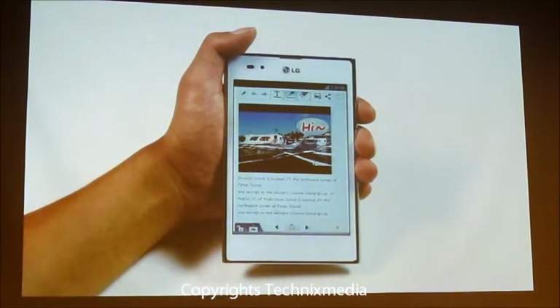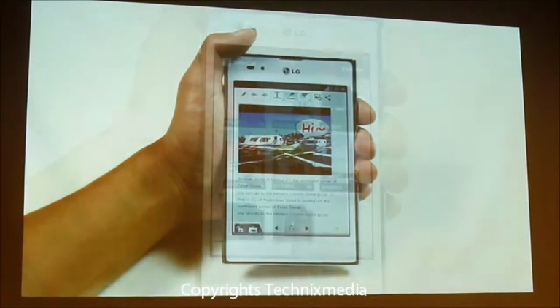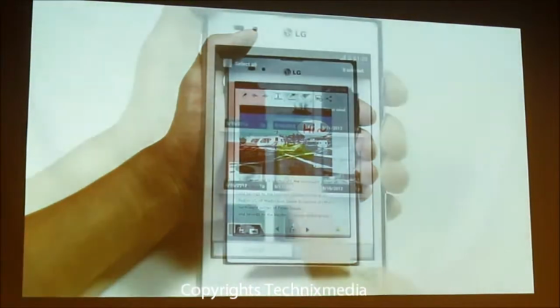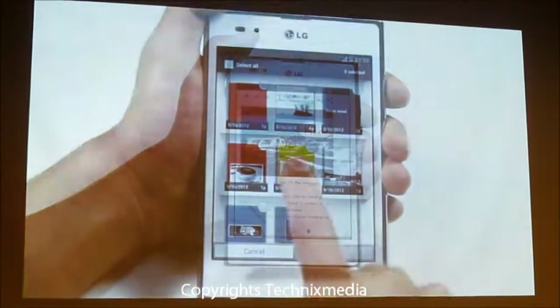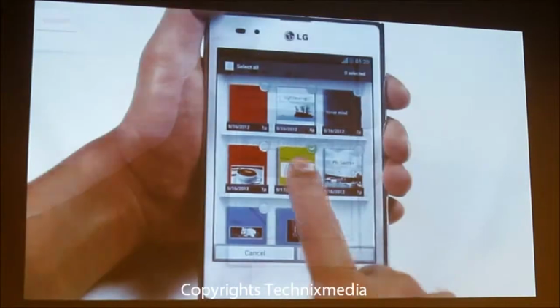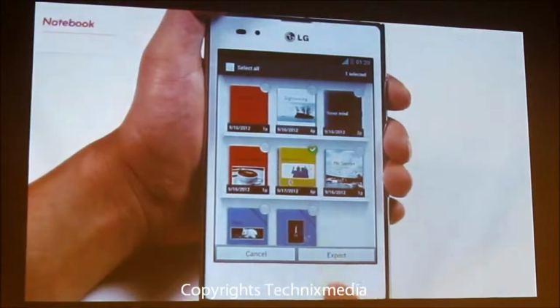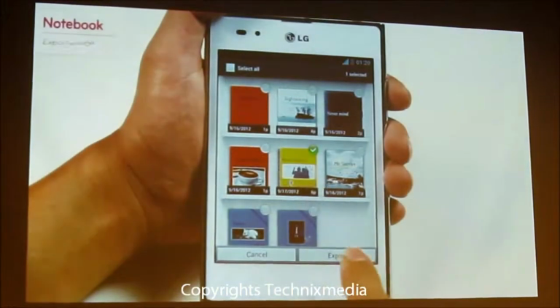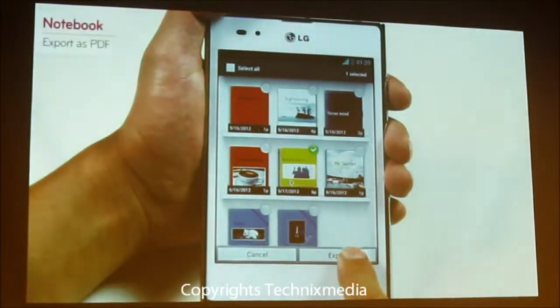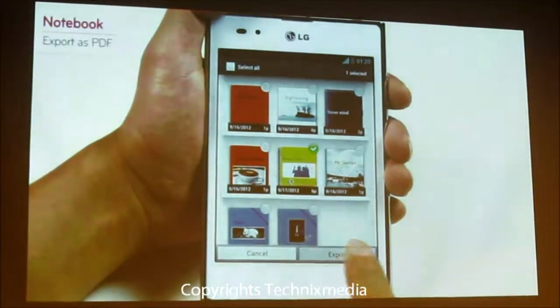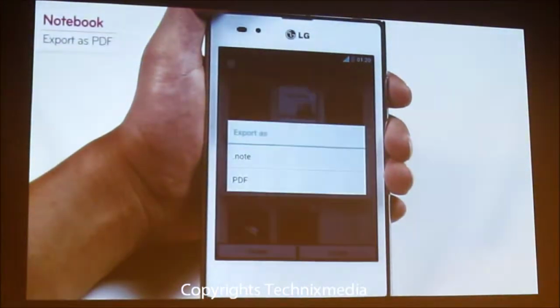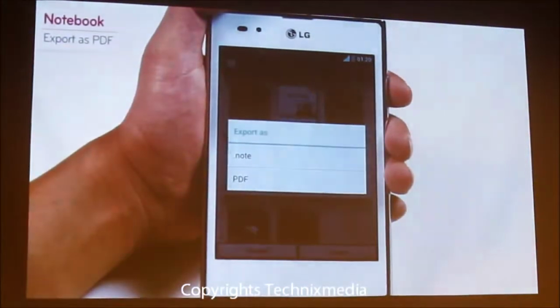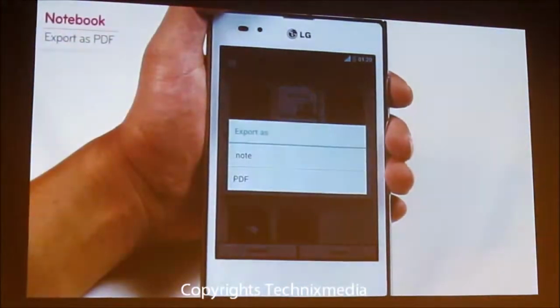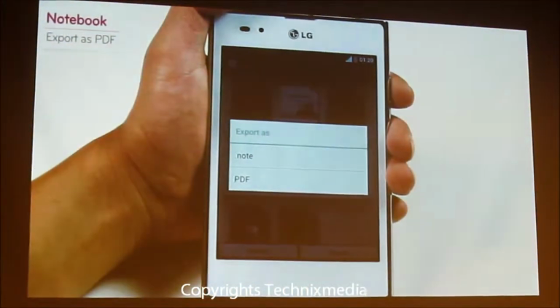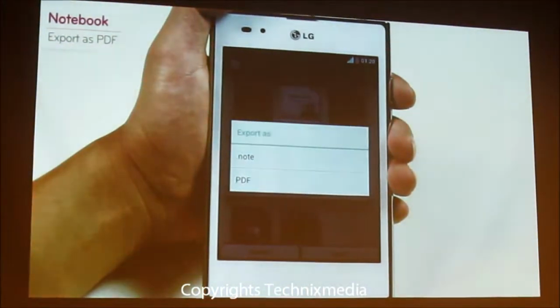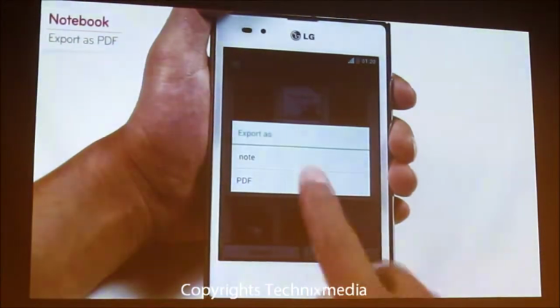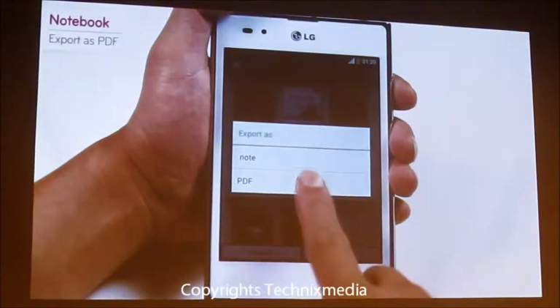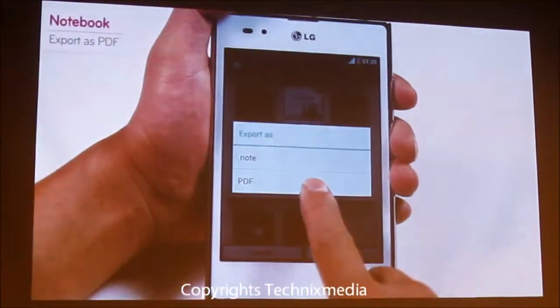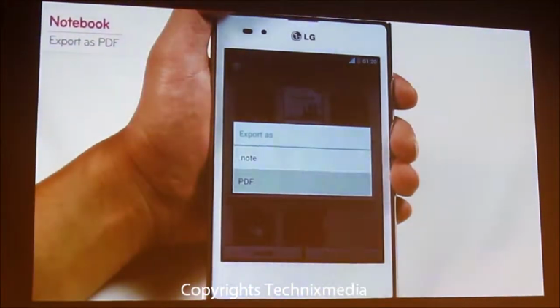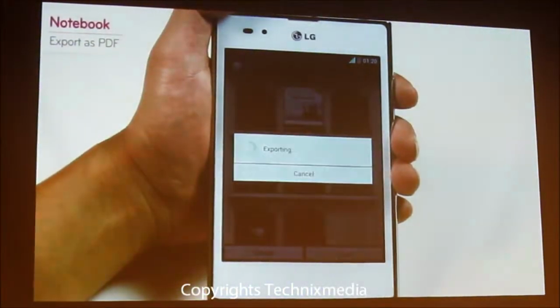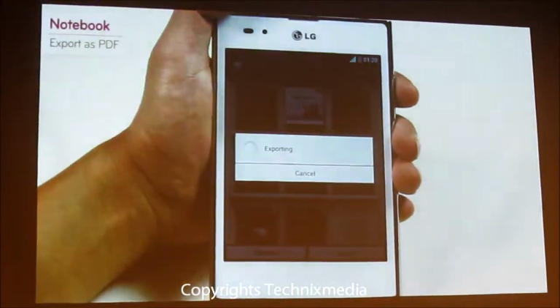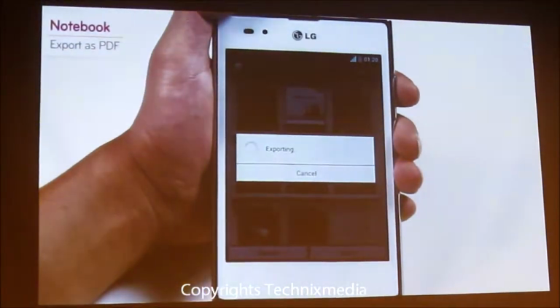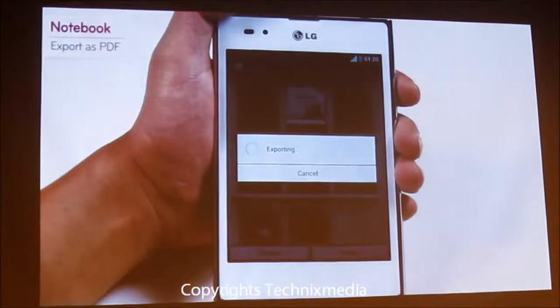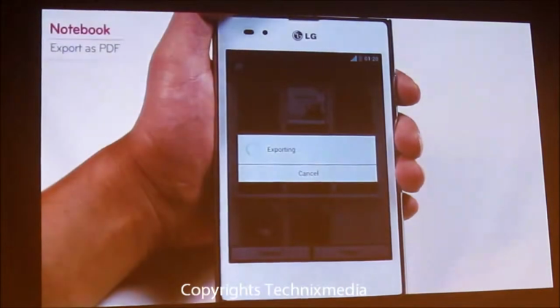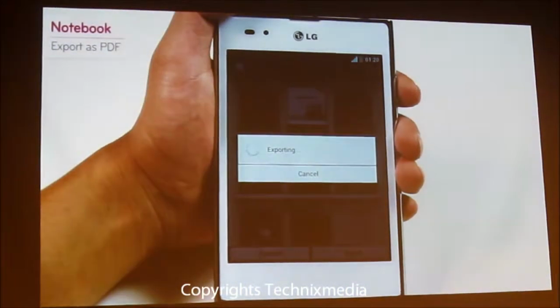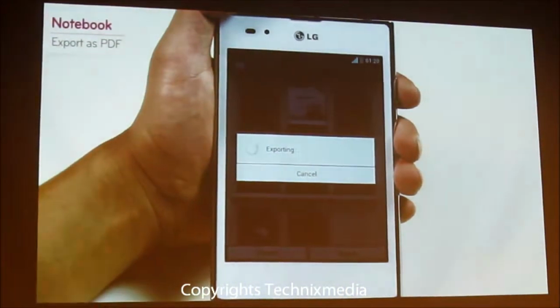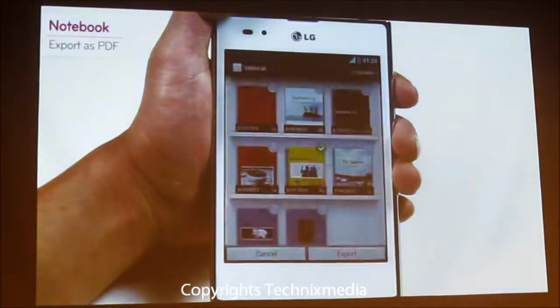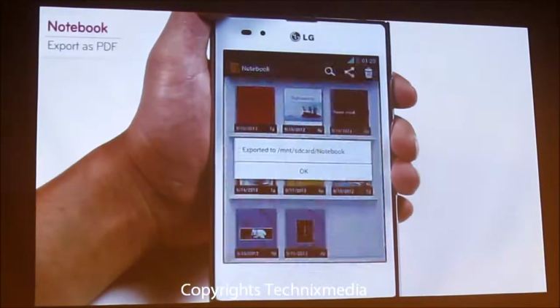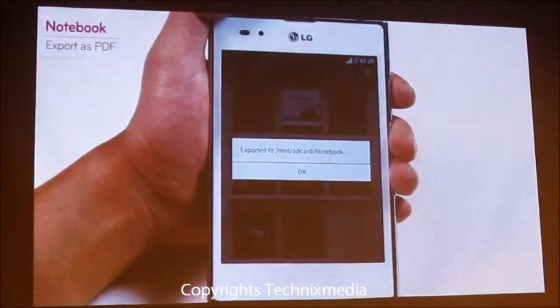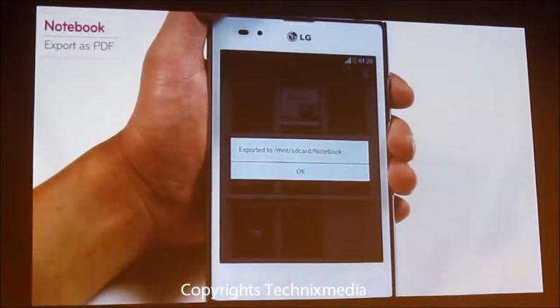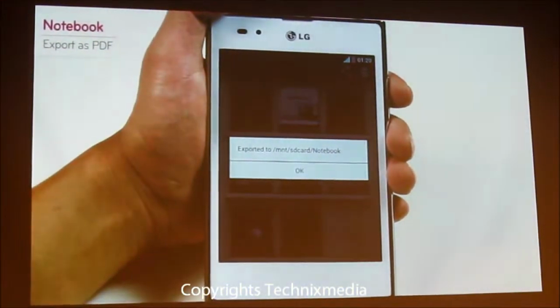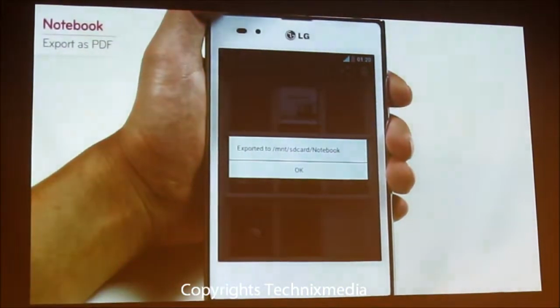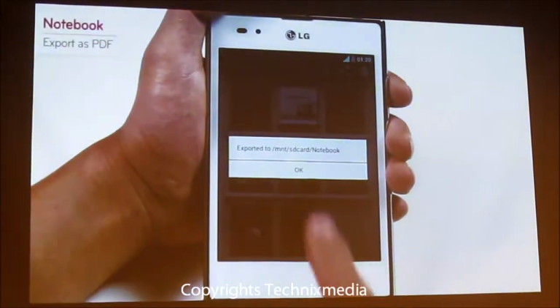When saved as a PDF file, you can access the file freely via PC and also share them with other smartphone users.